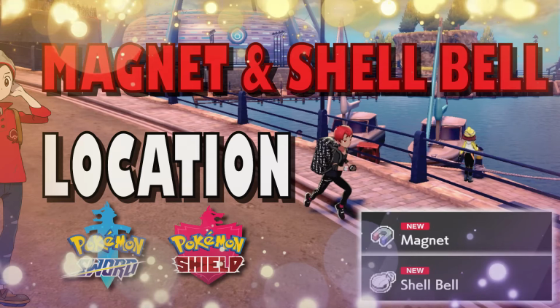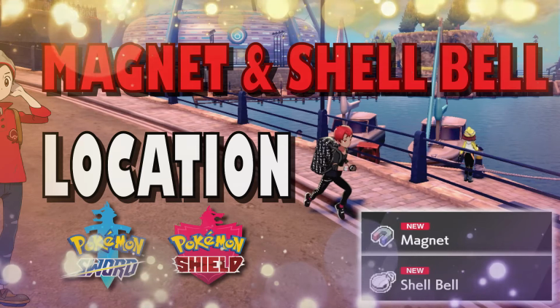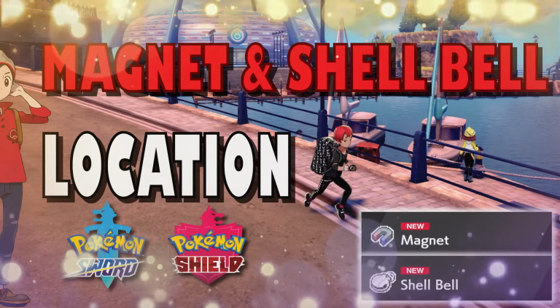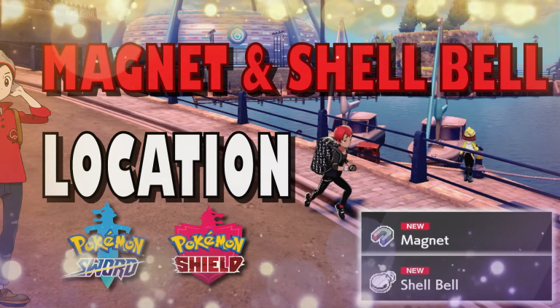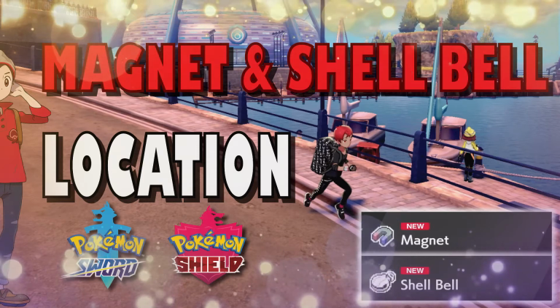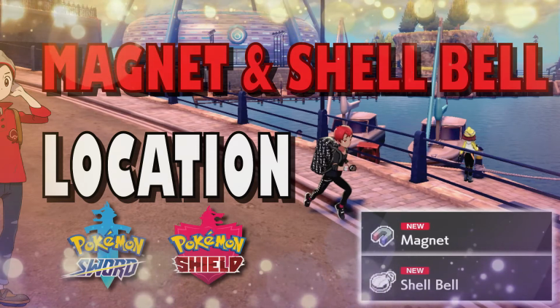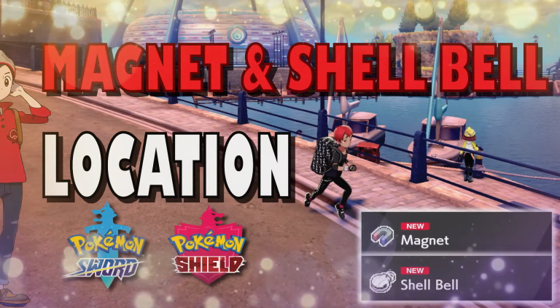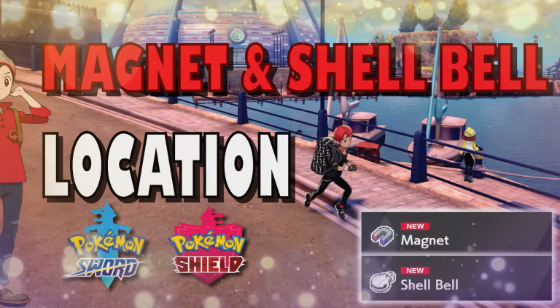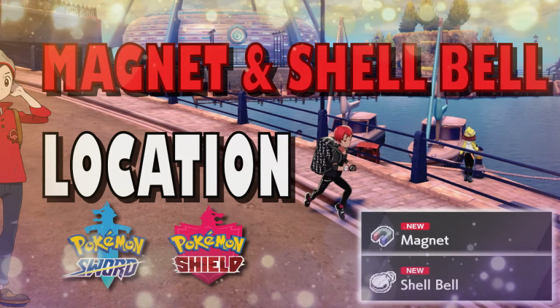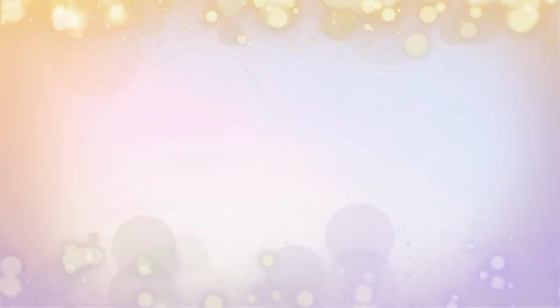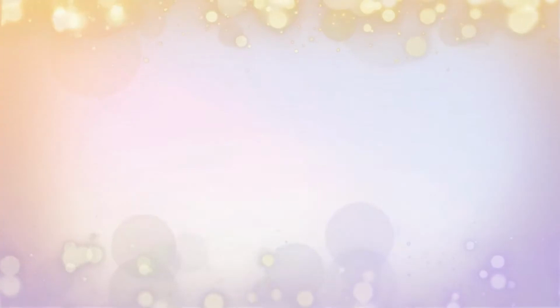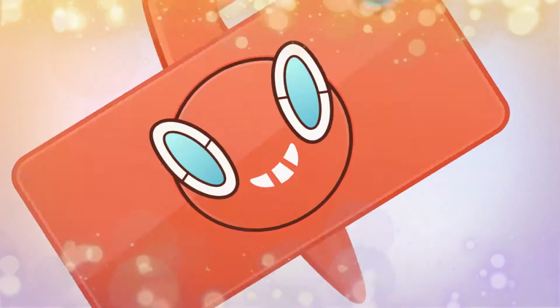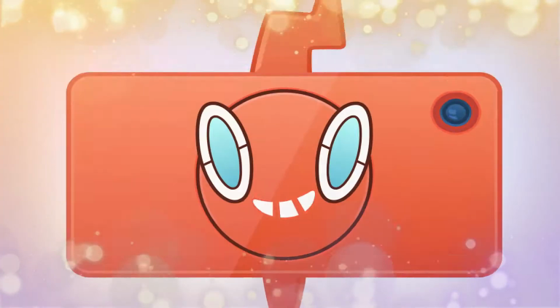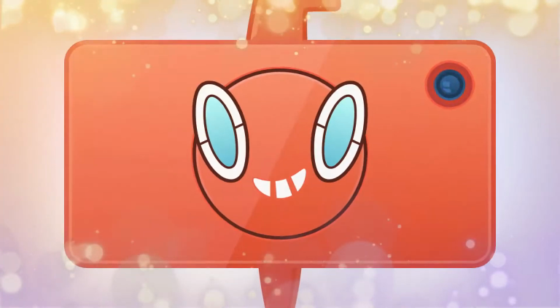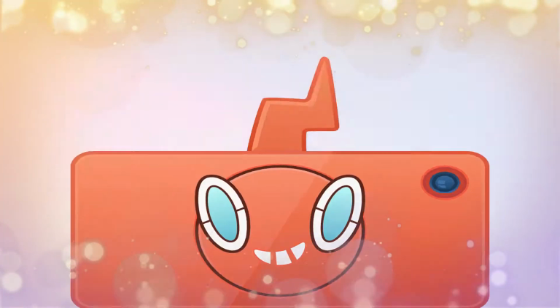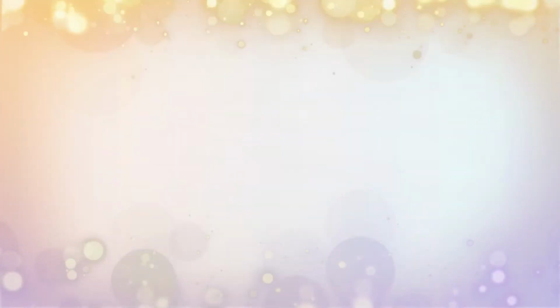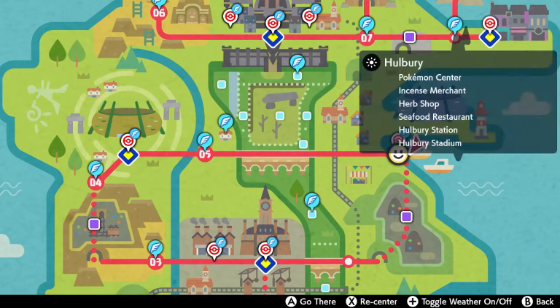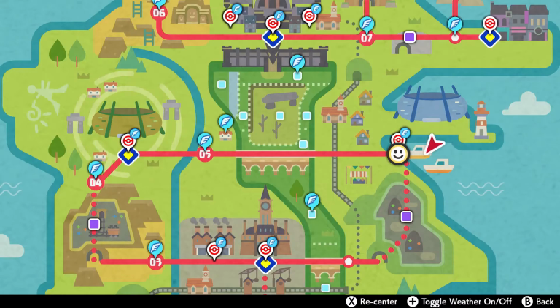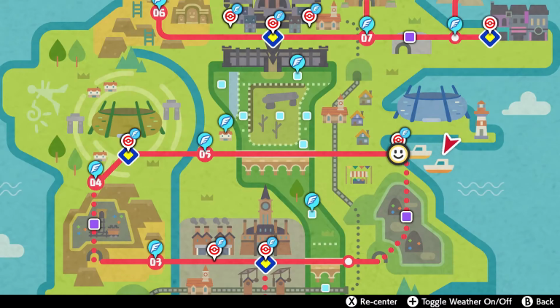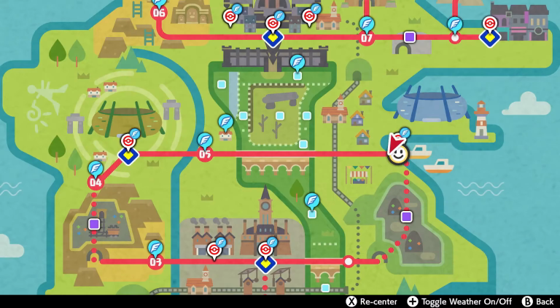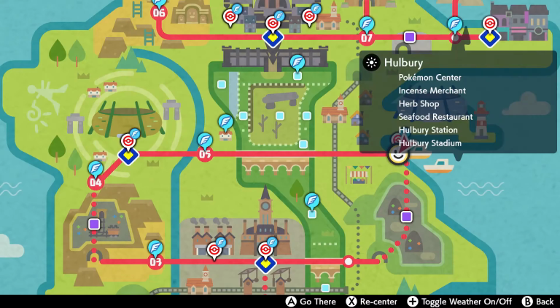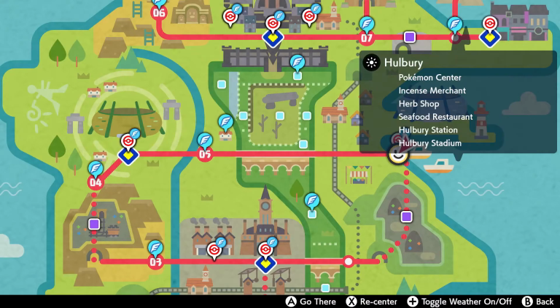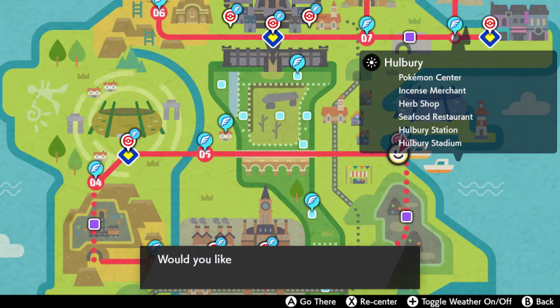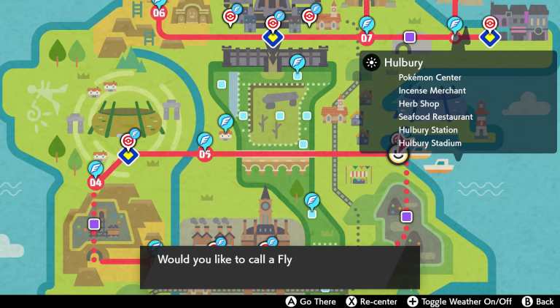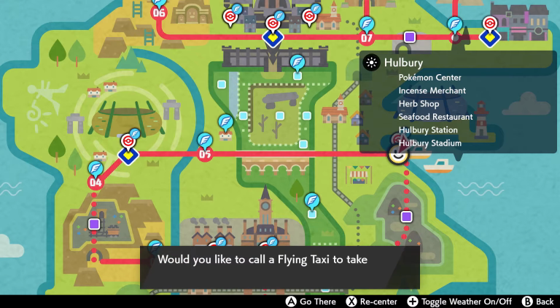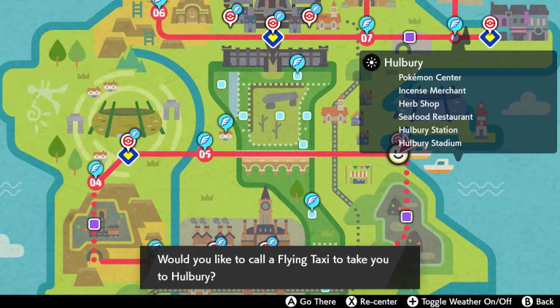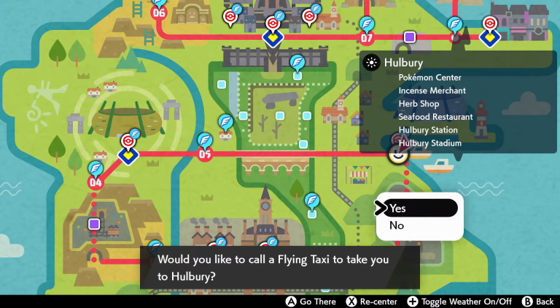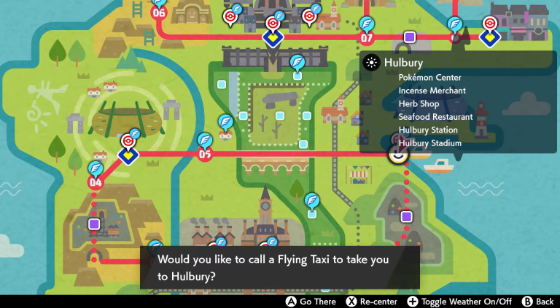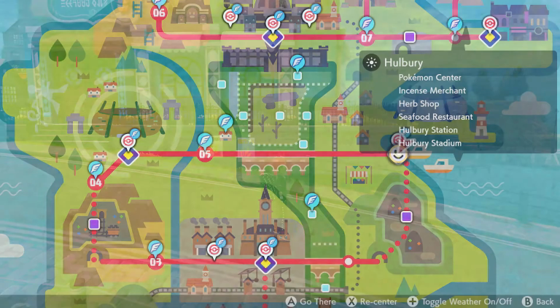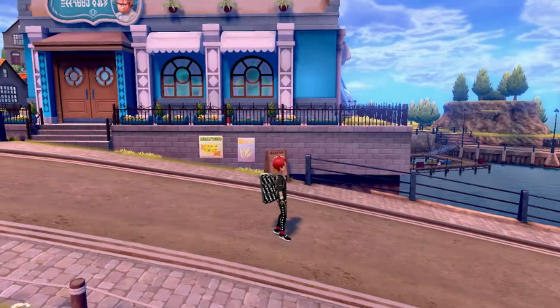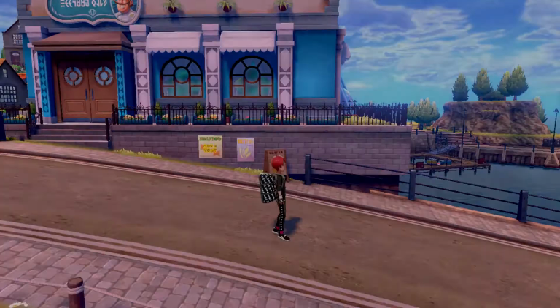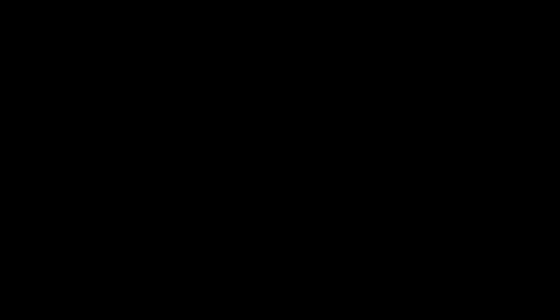Hello everyone, it's Lucifer here taking you through yet another Pokémon Sword and Shield update. Today I'm going to take you through how to get the Shell Bell and Magnet in Pokémon Sword and Shield.